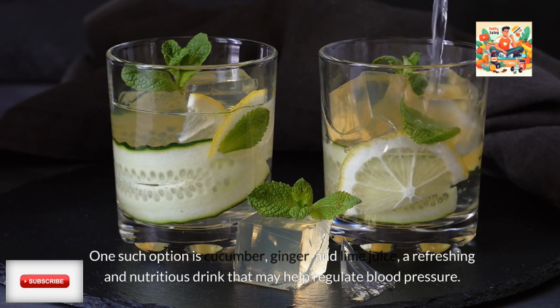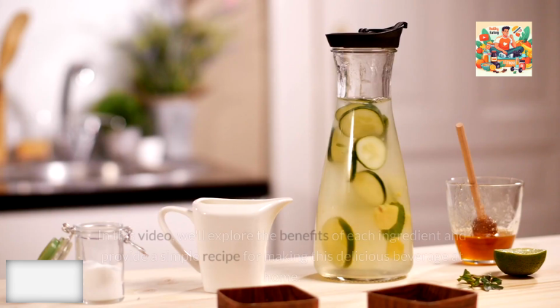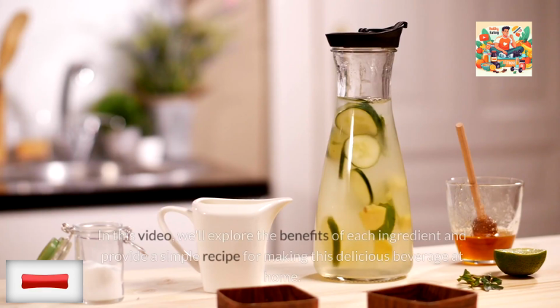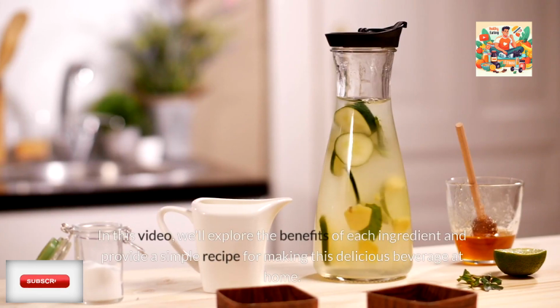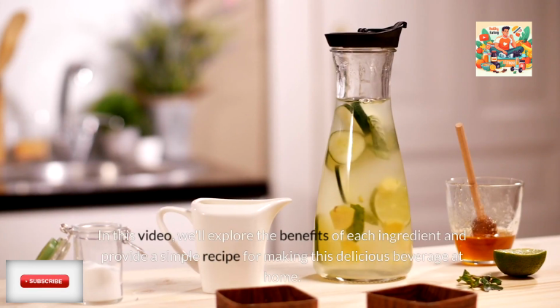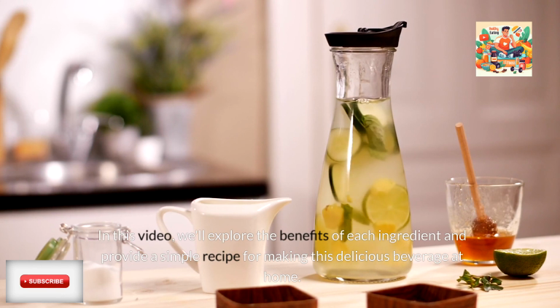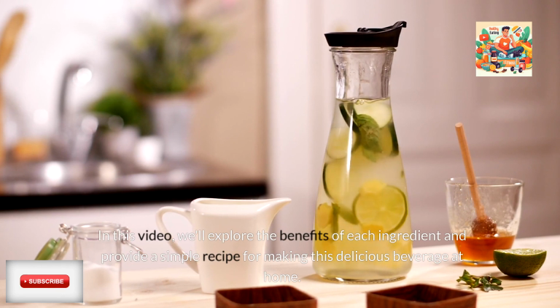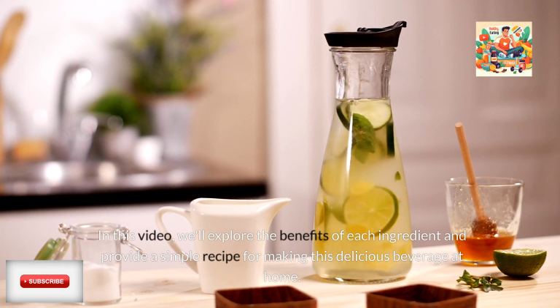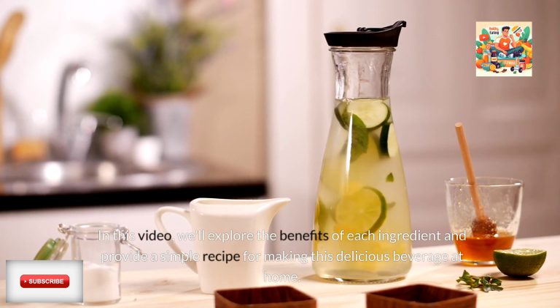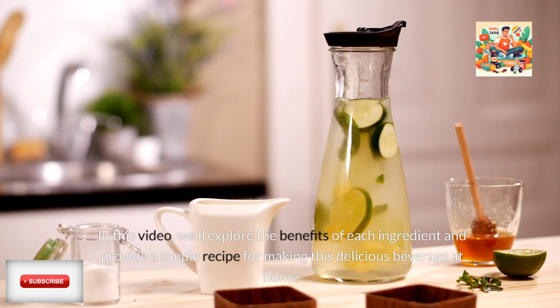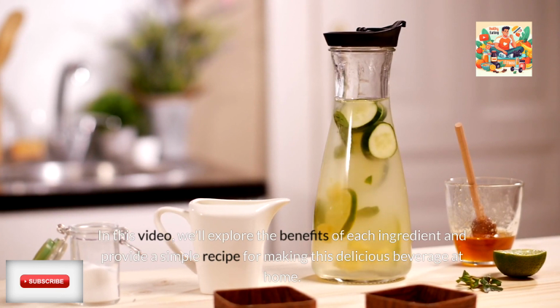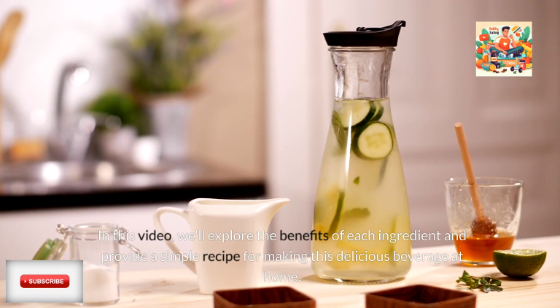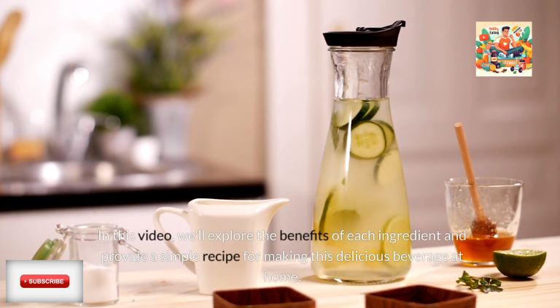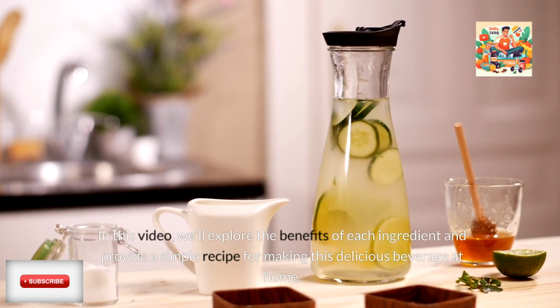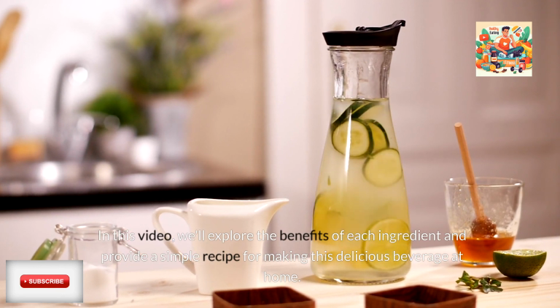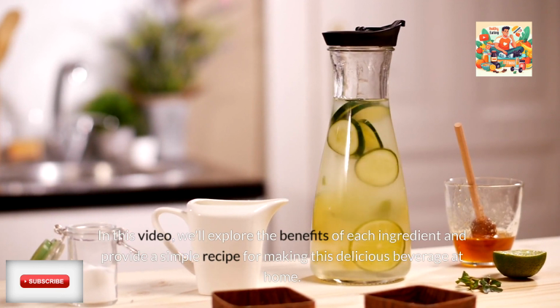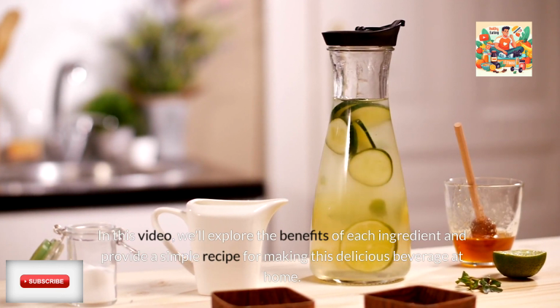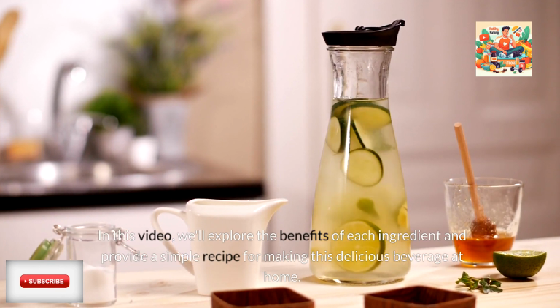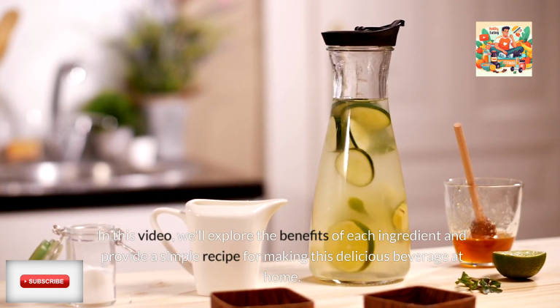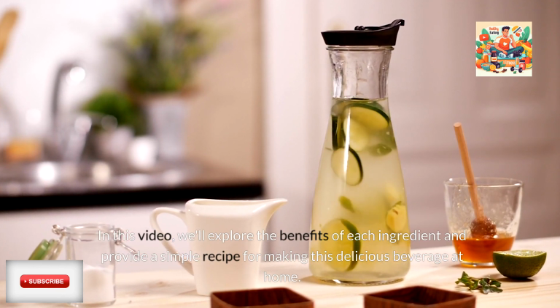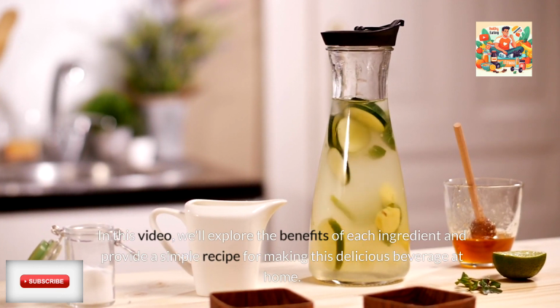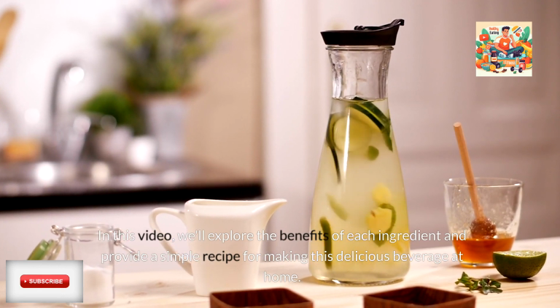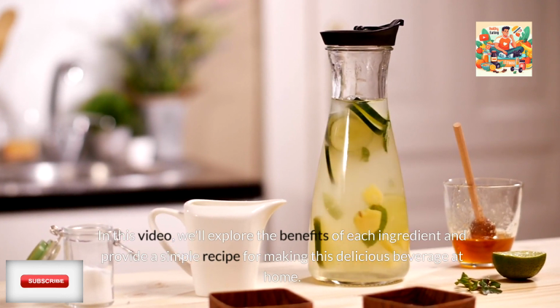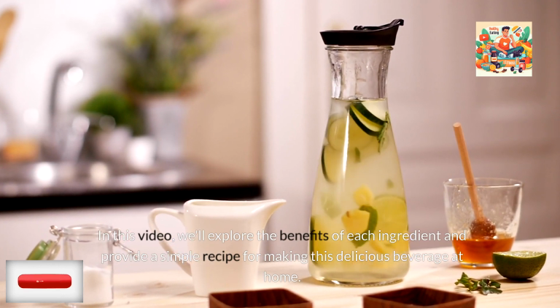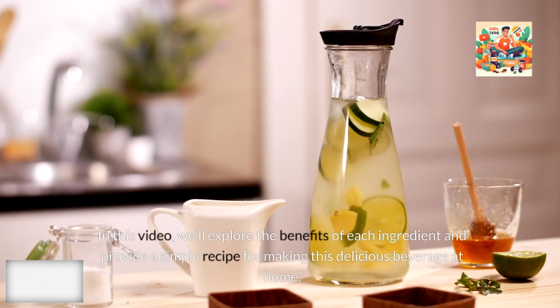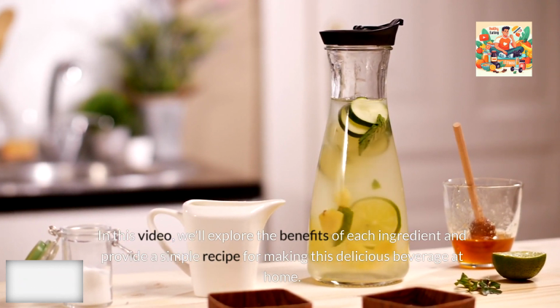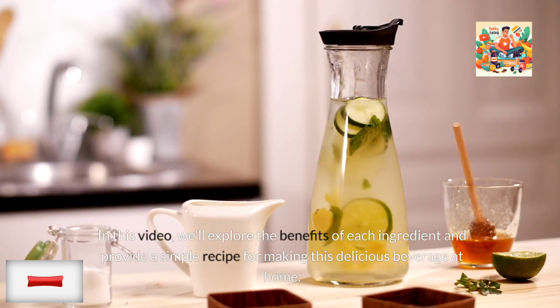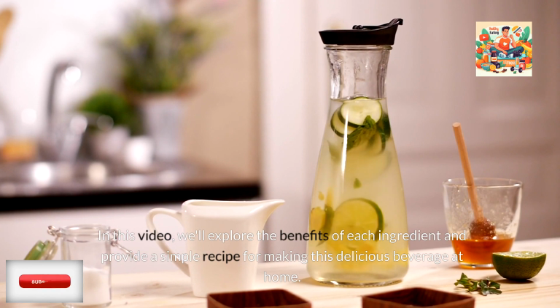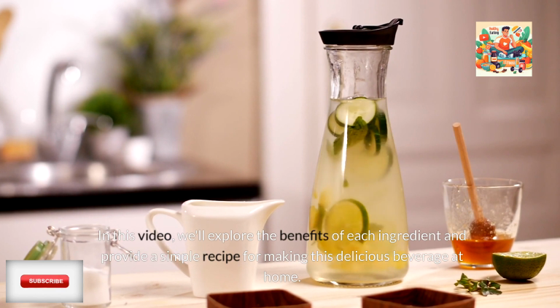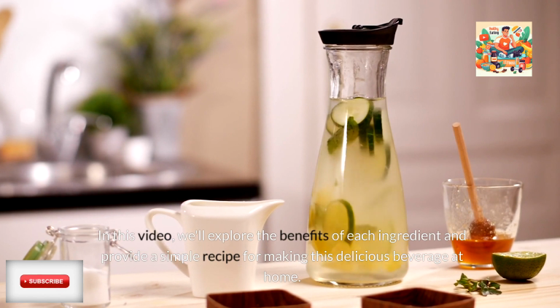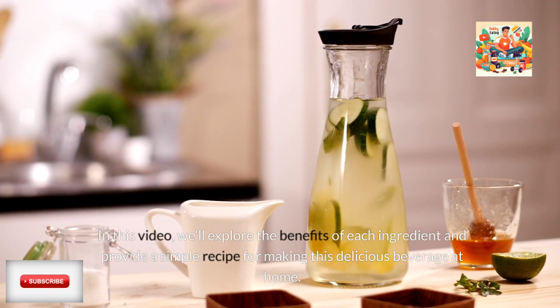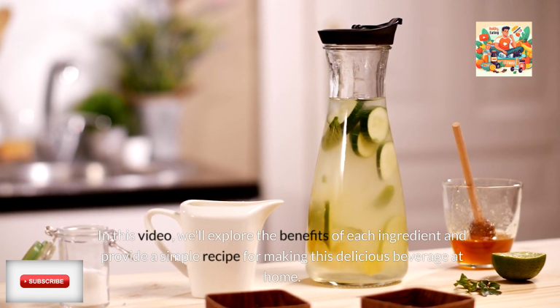In this video, we'll explore the benefits of each ingredient and provide a simple recipe for making this delicious beverage at home.